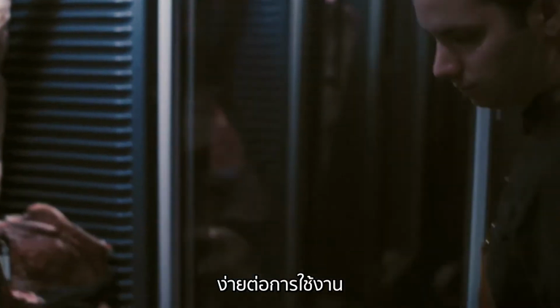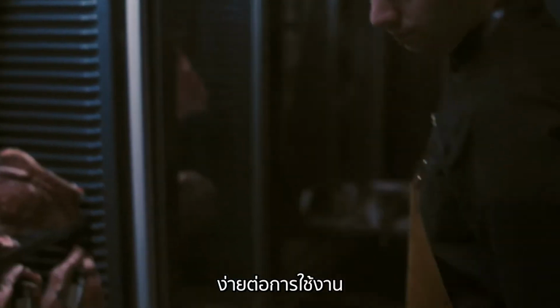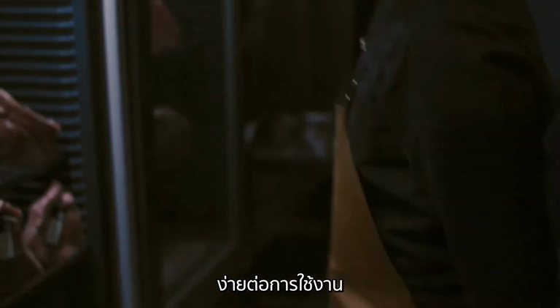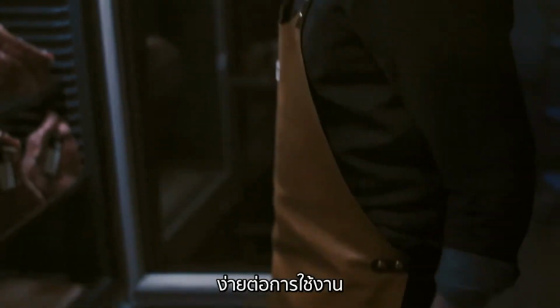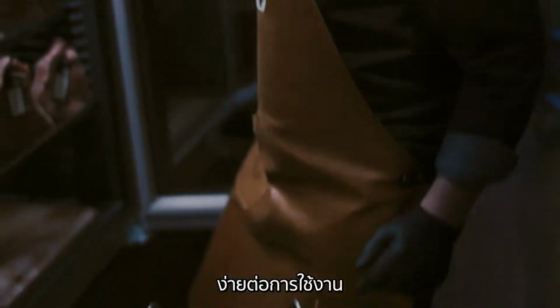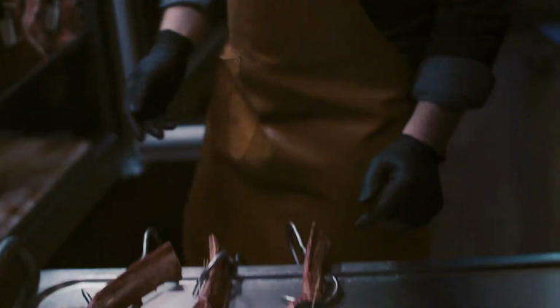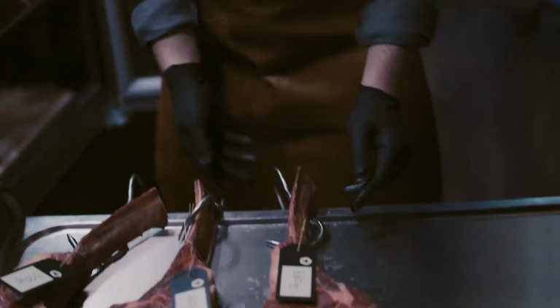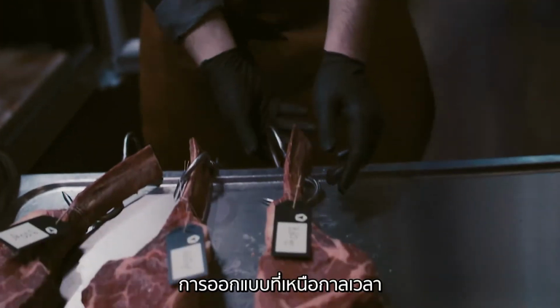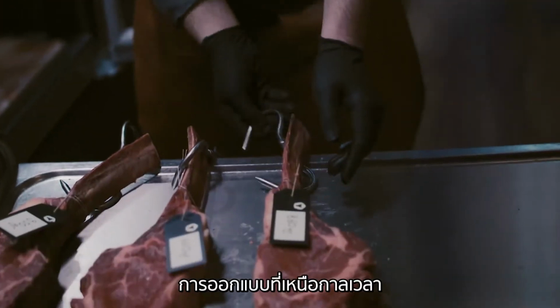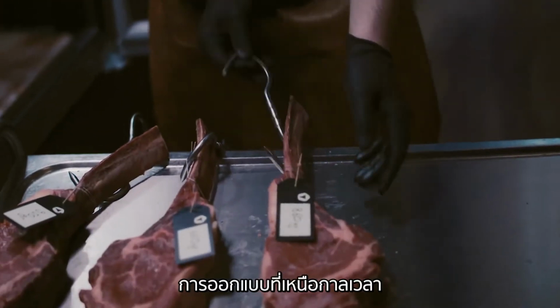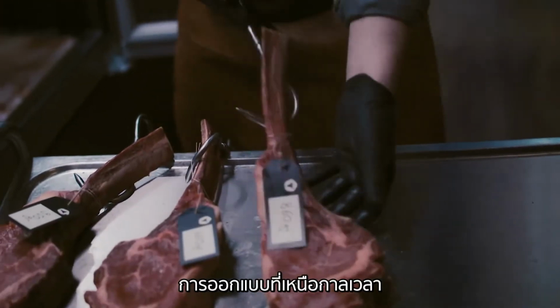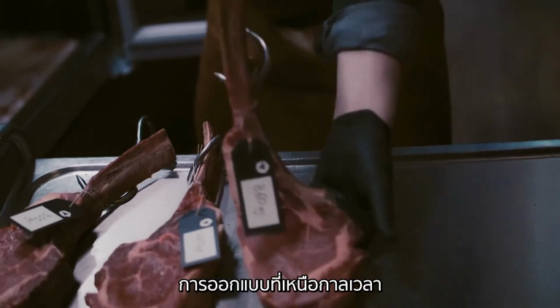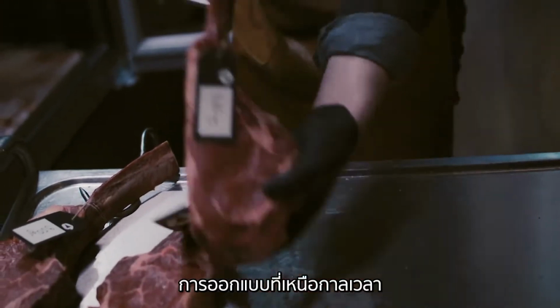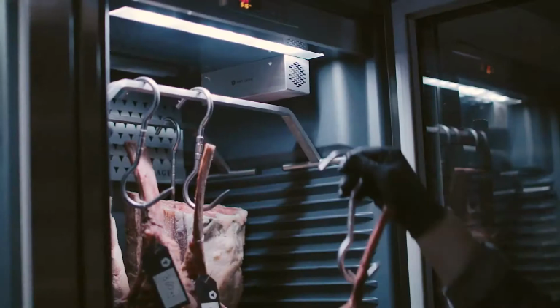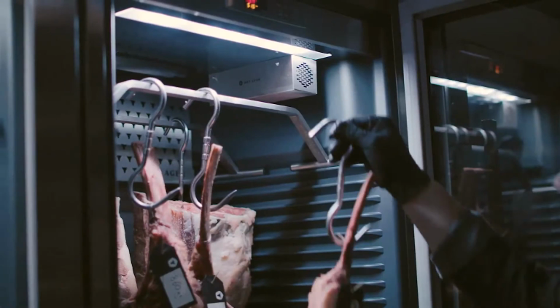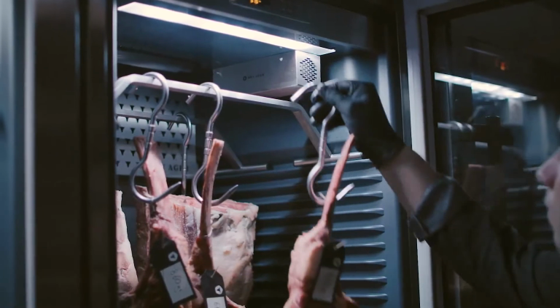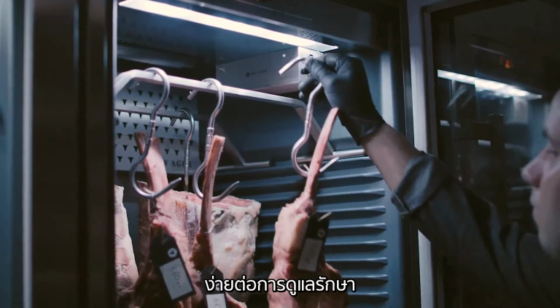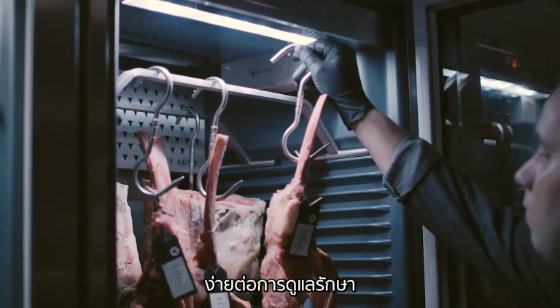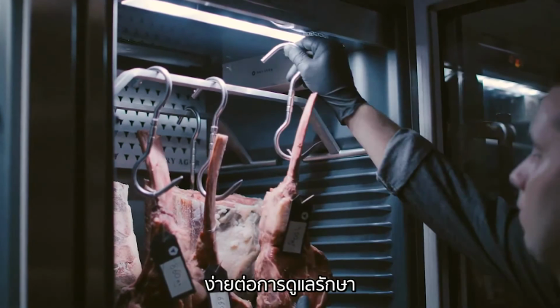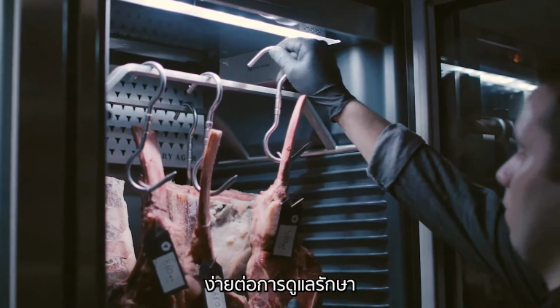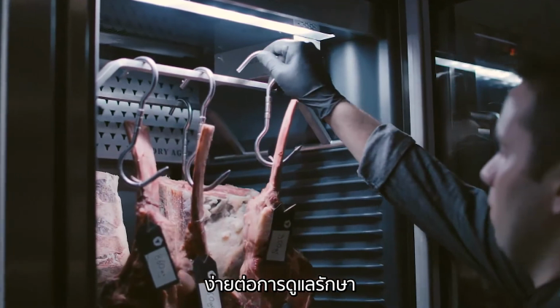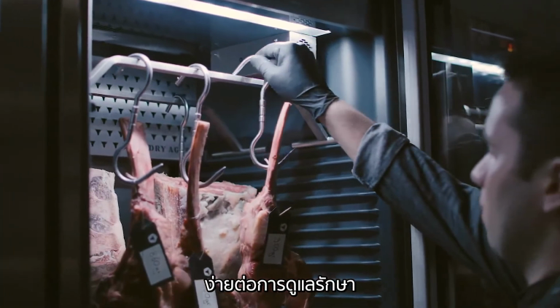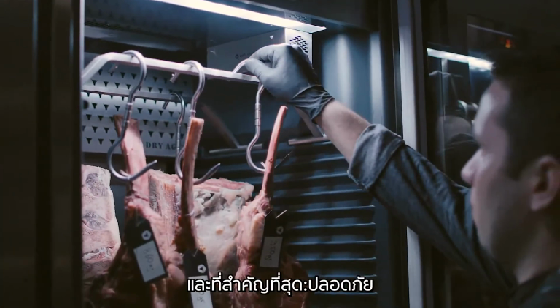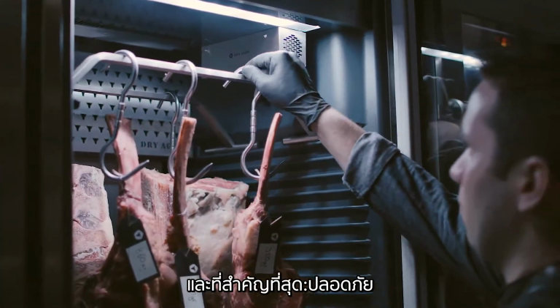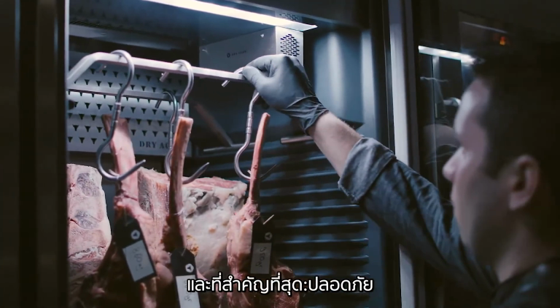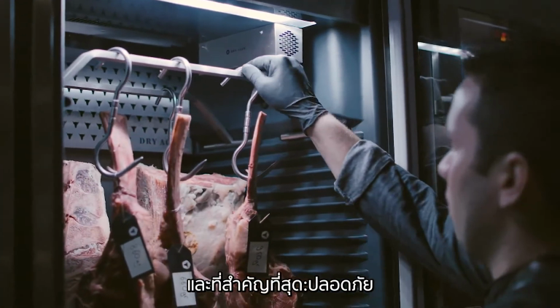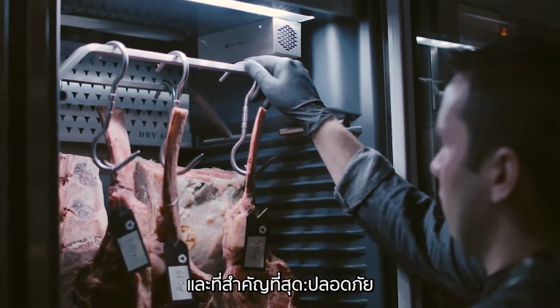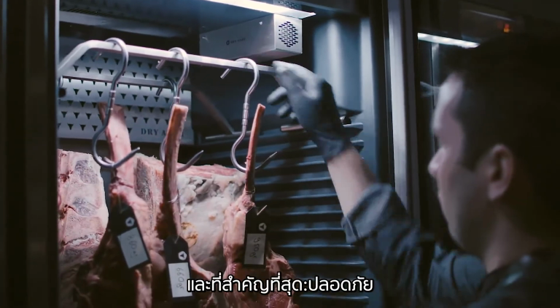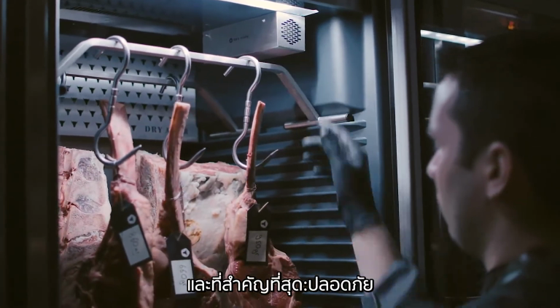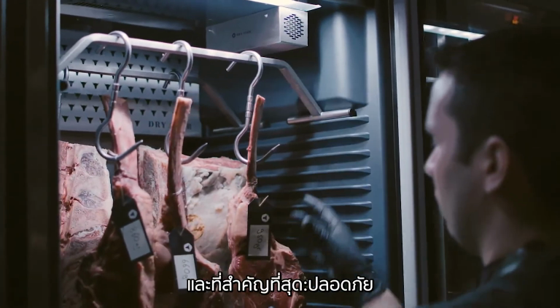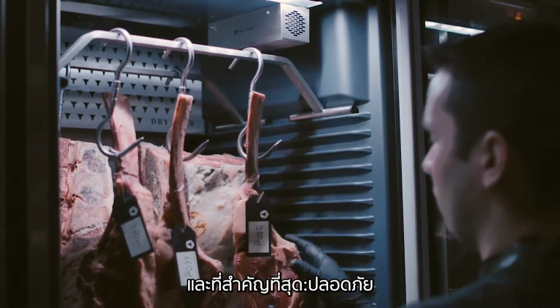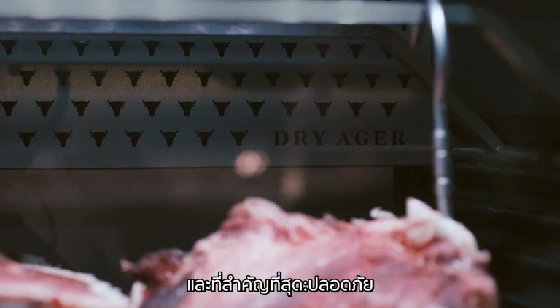Easy to use, timeless design. Easy to care for and above all, safe.